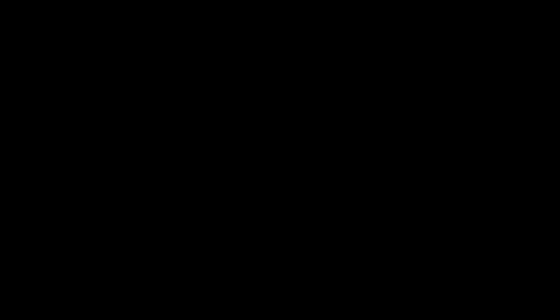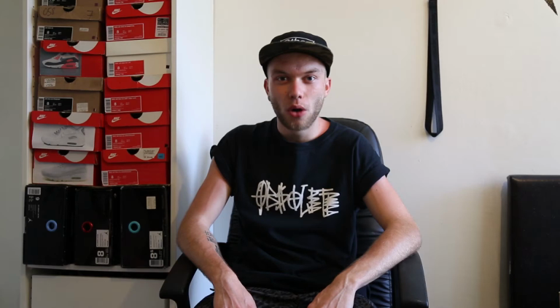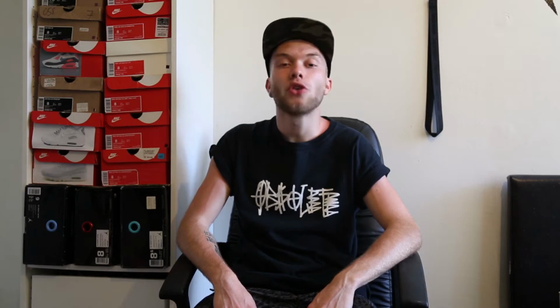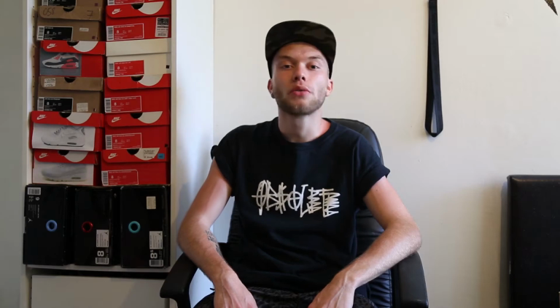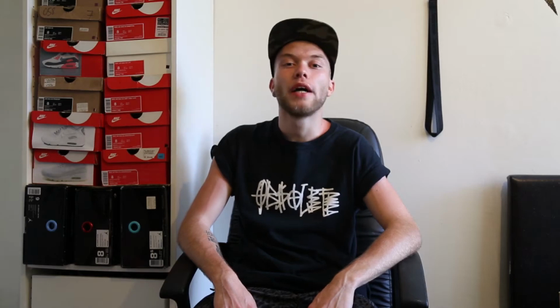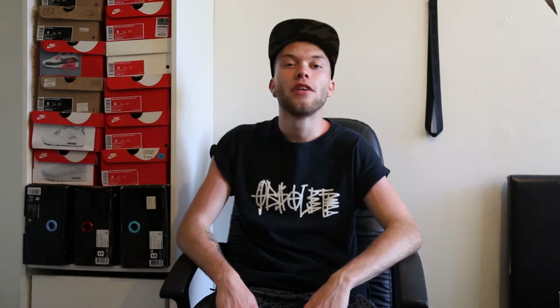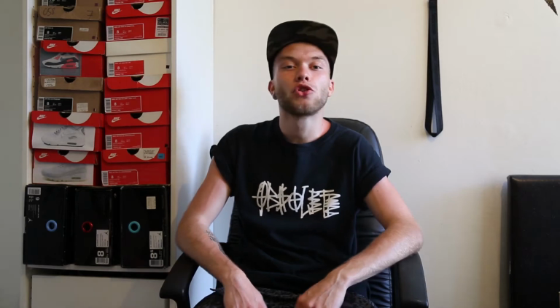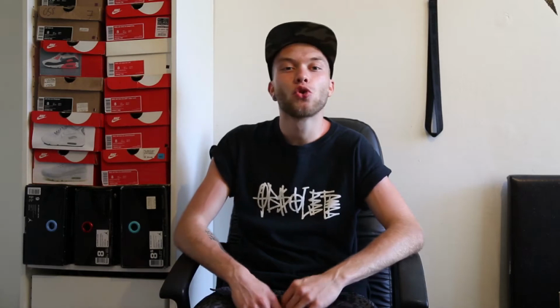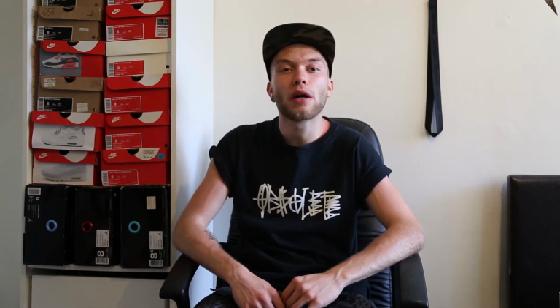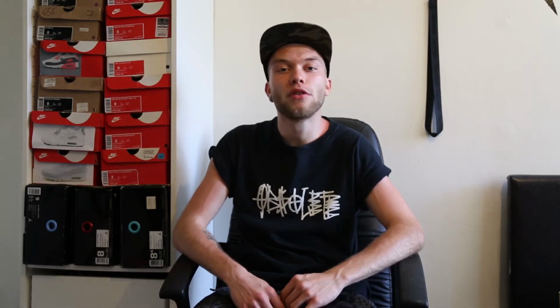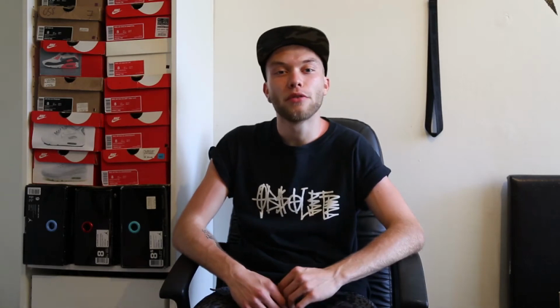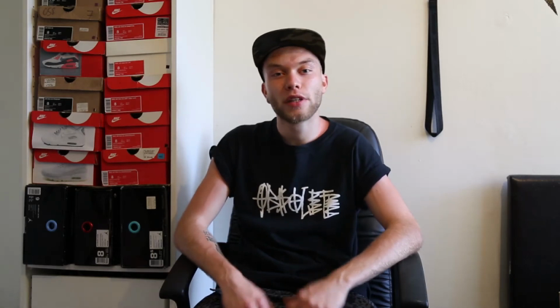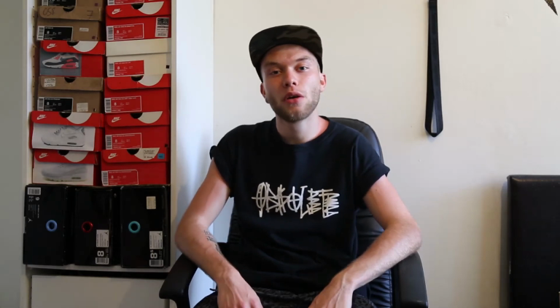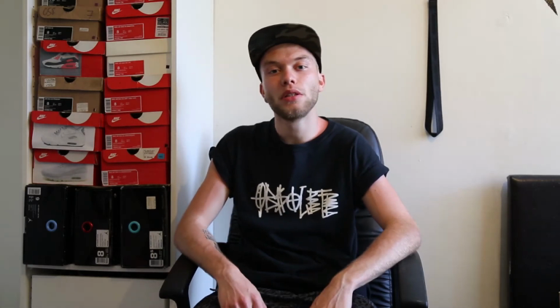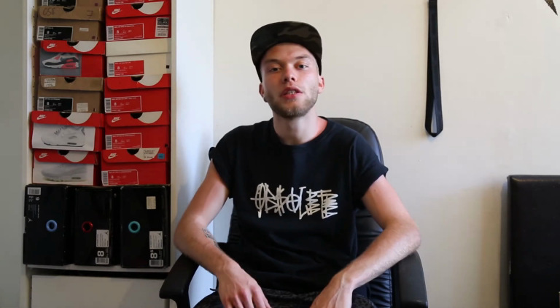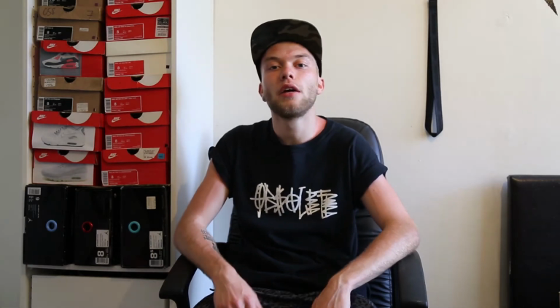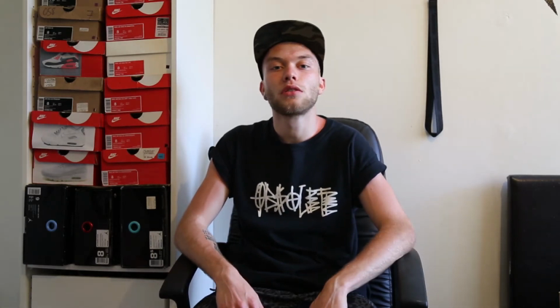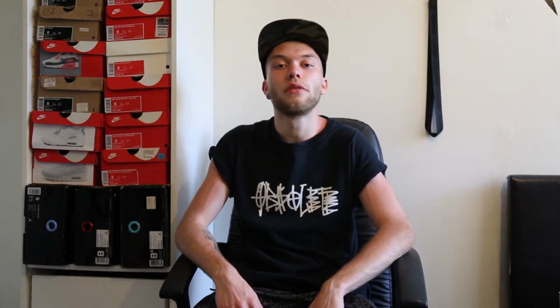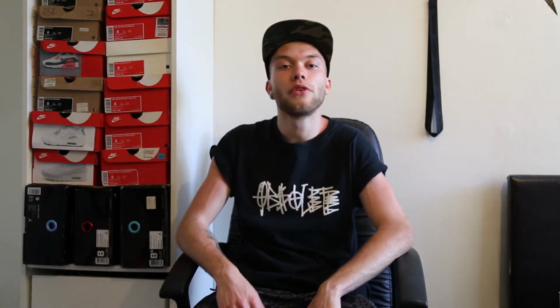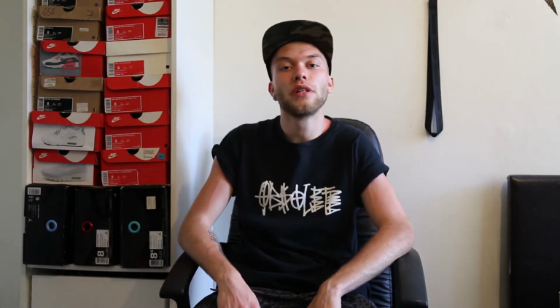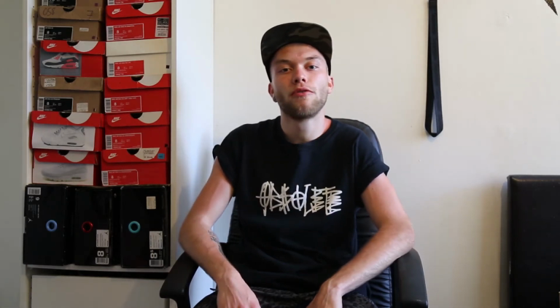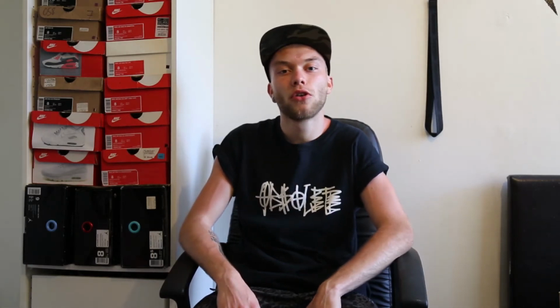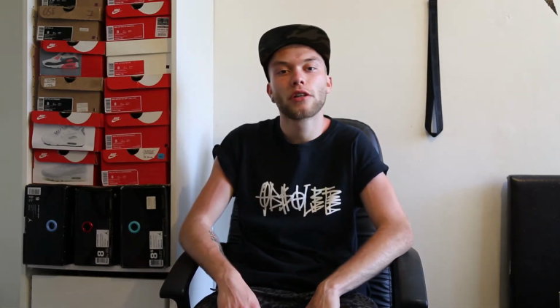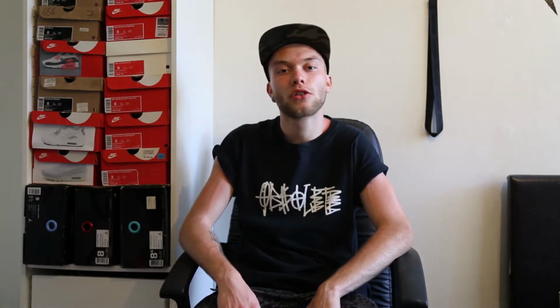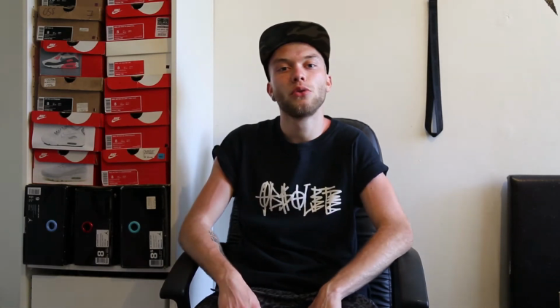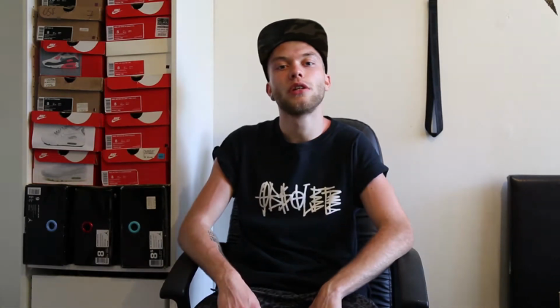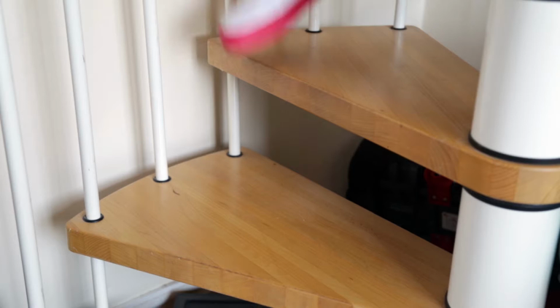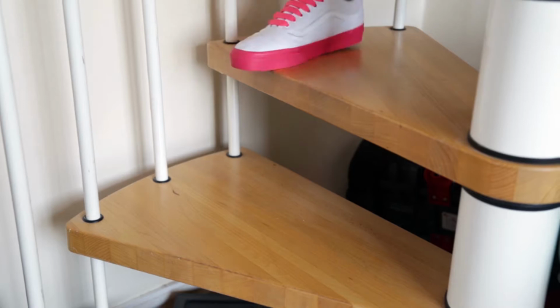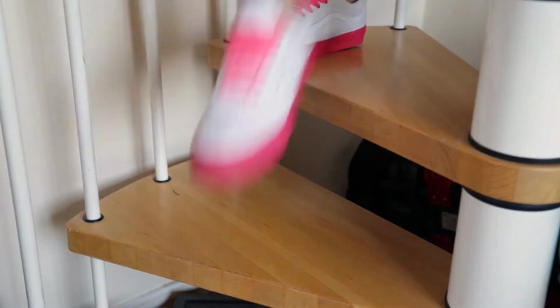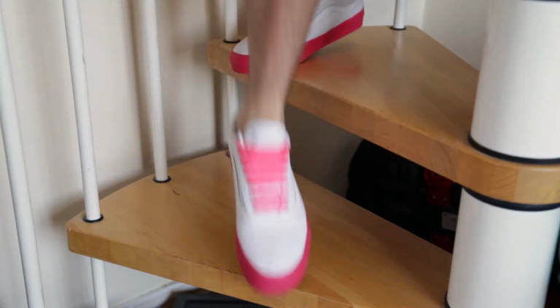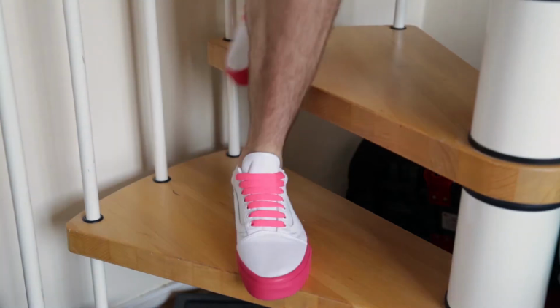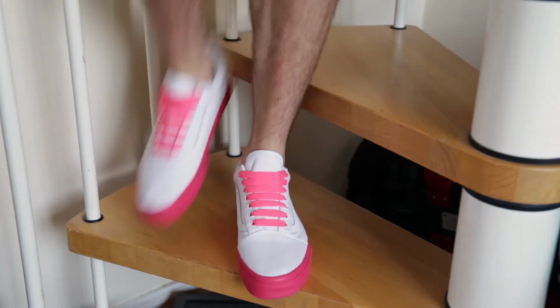What's up guys, Northern Souls back with another video and today I'm going to be reviewing the Footlocker Exclusive Old School Vans.